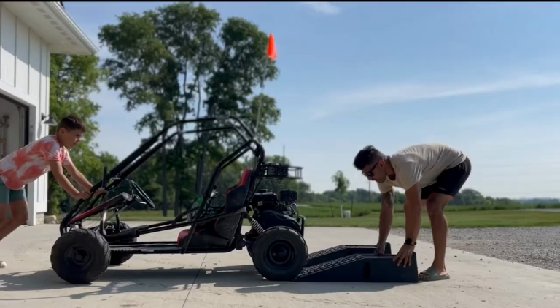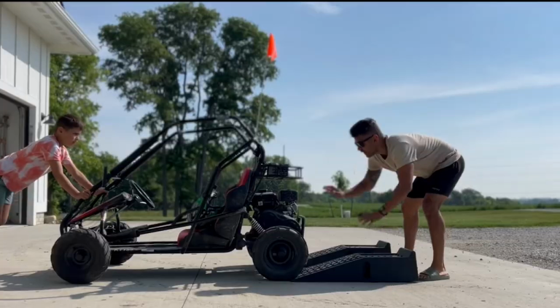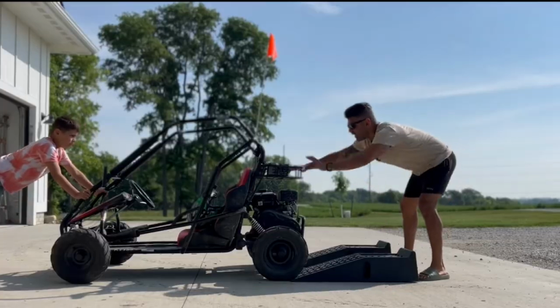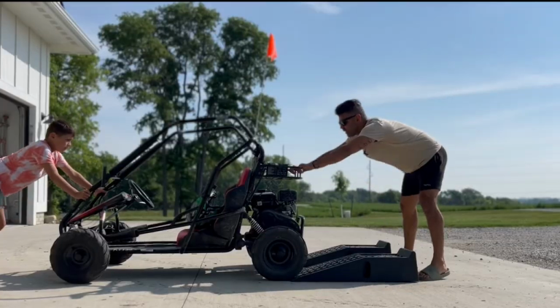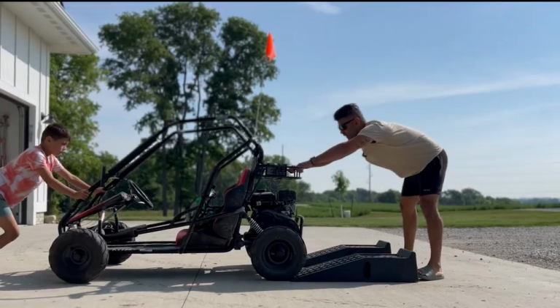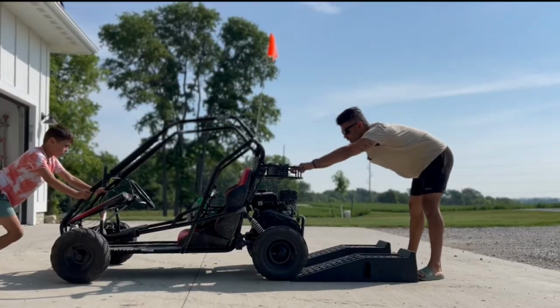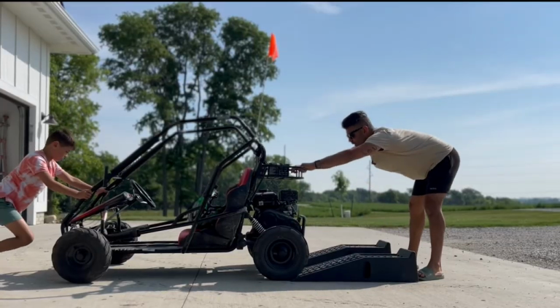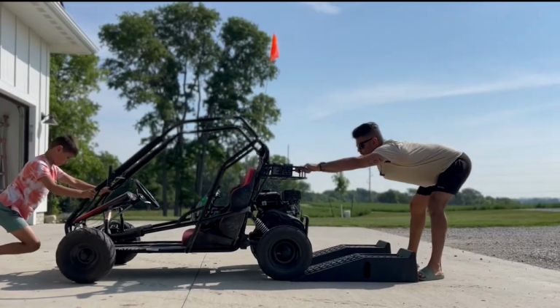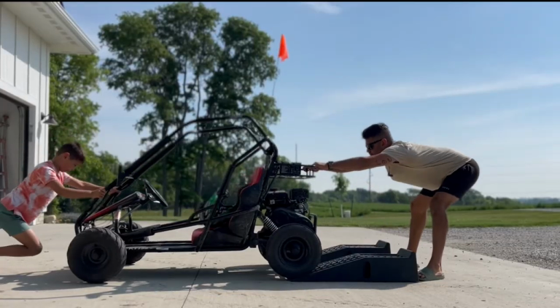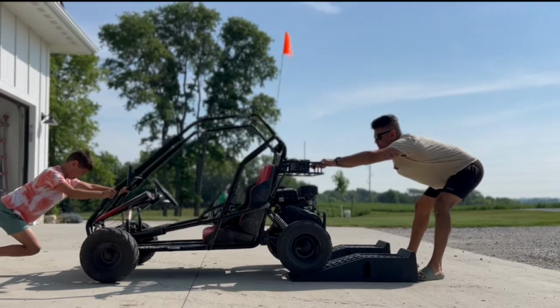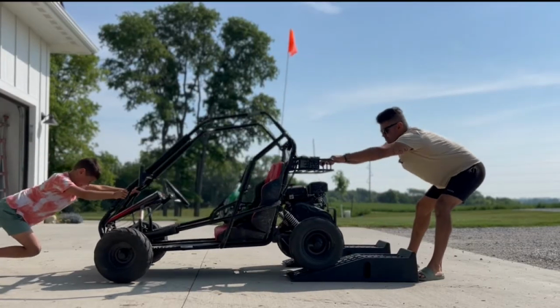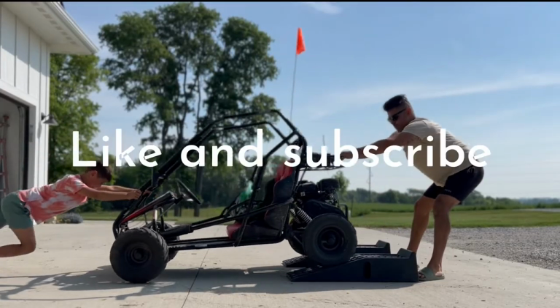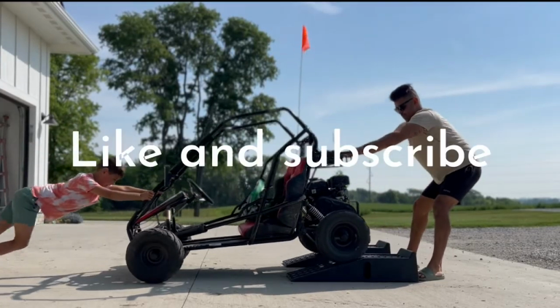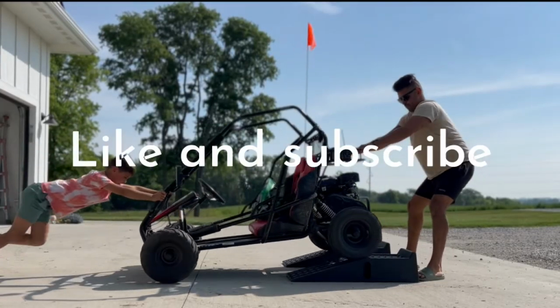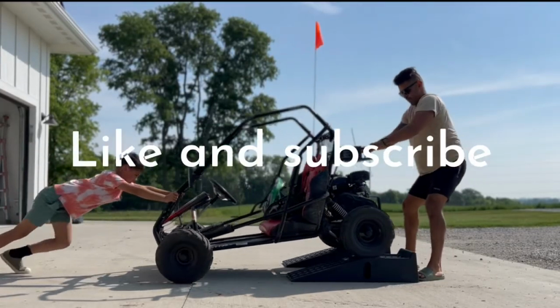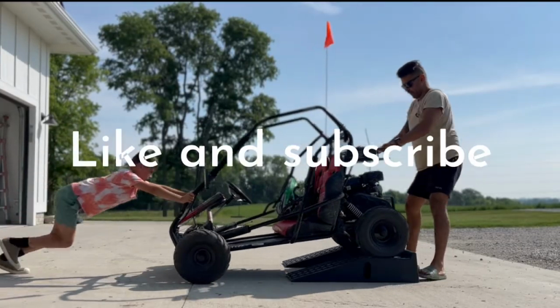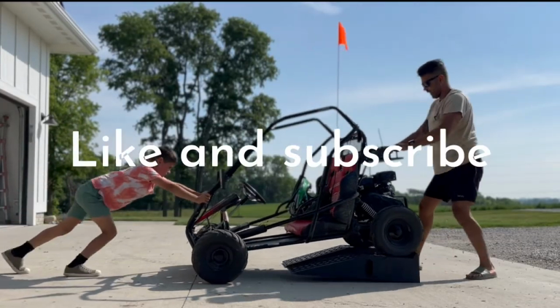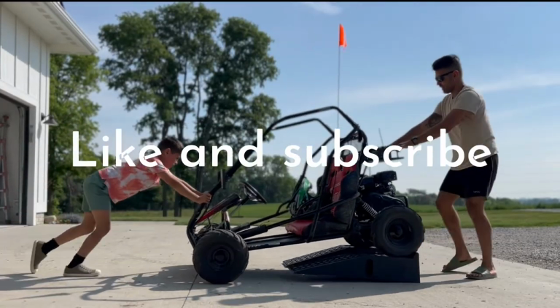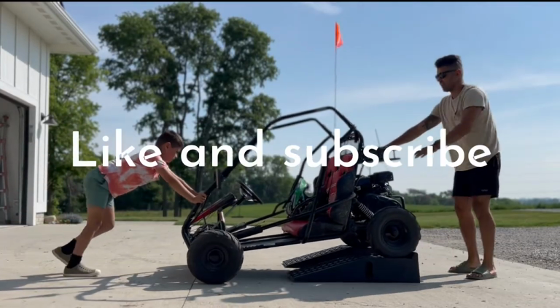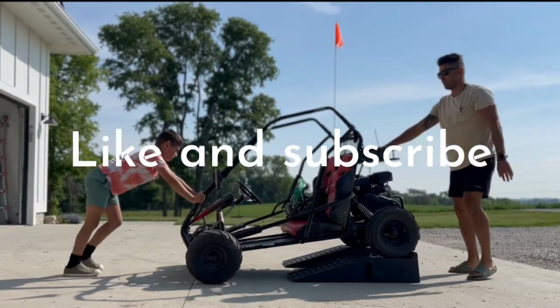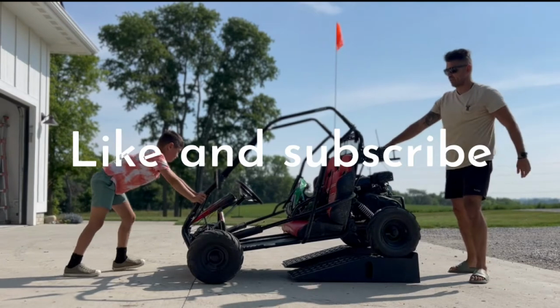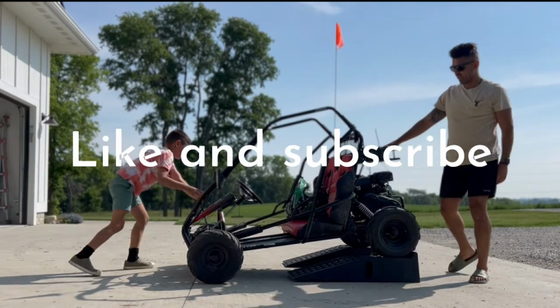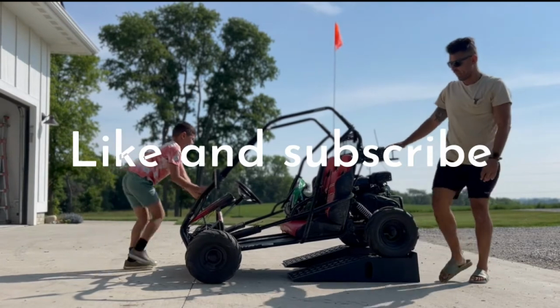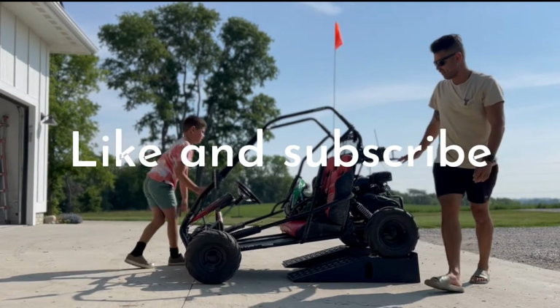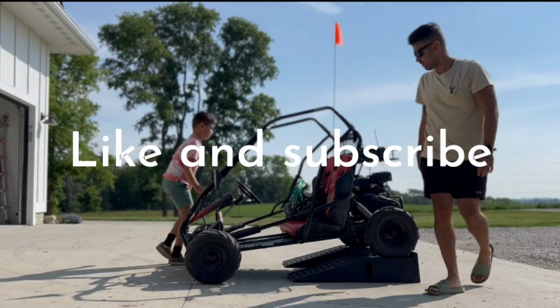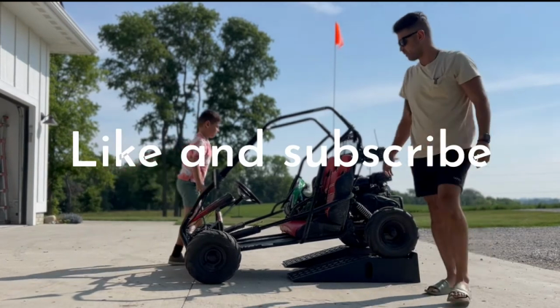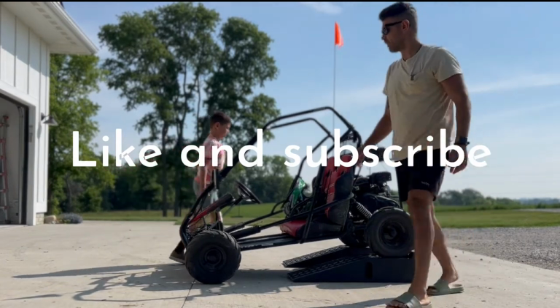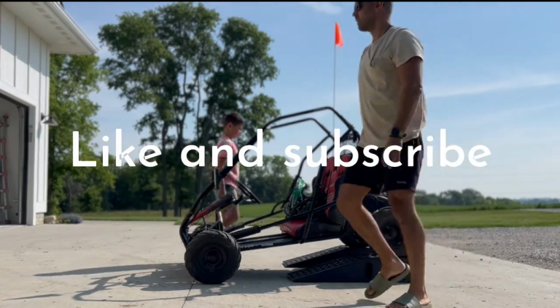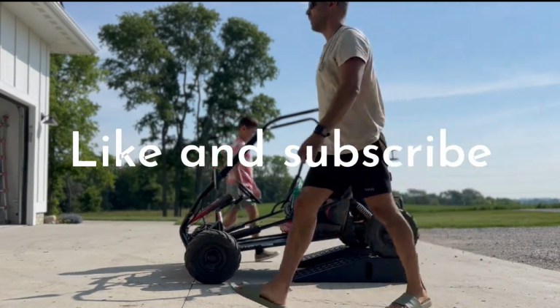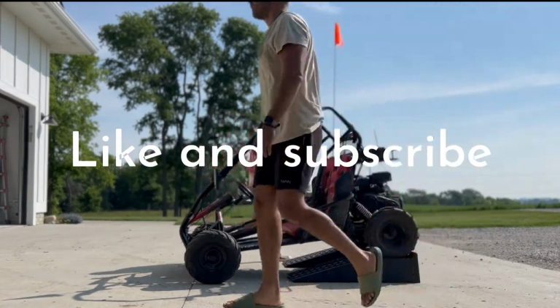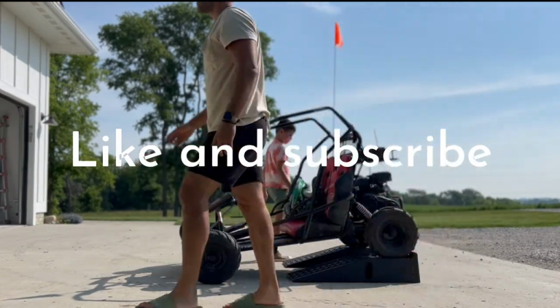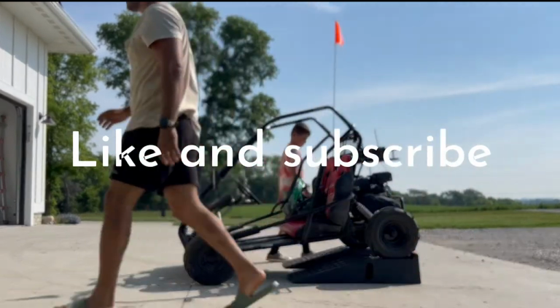Ready? Three, two, one, go. Okay, let's go get our sockets.